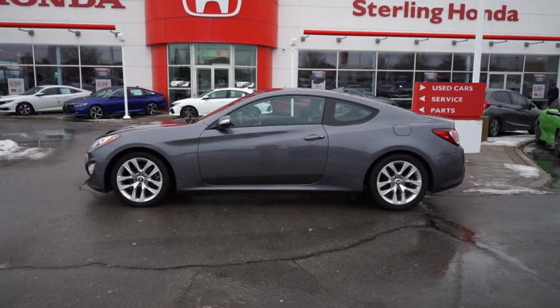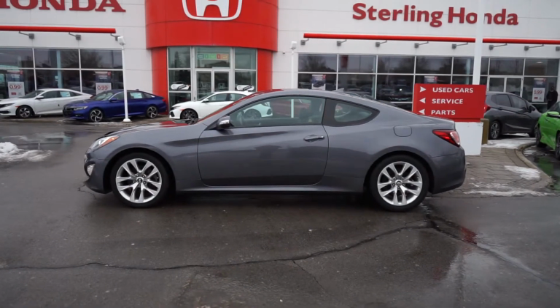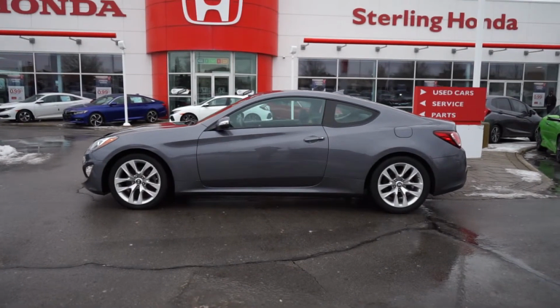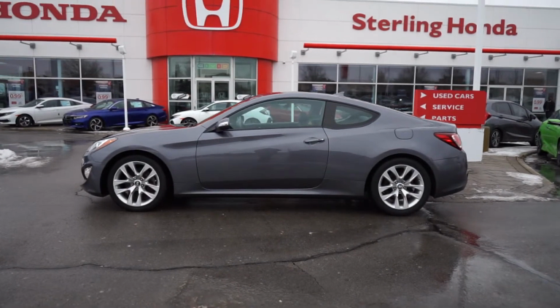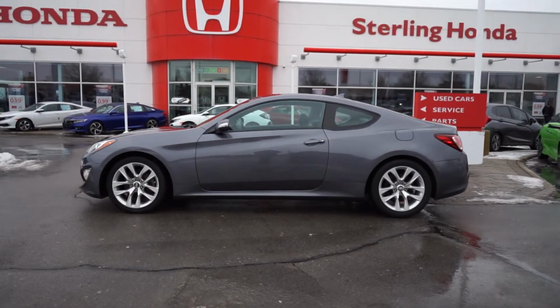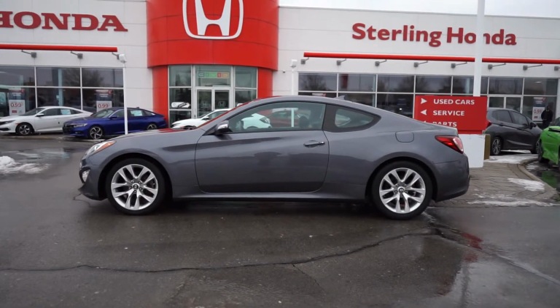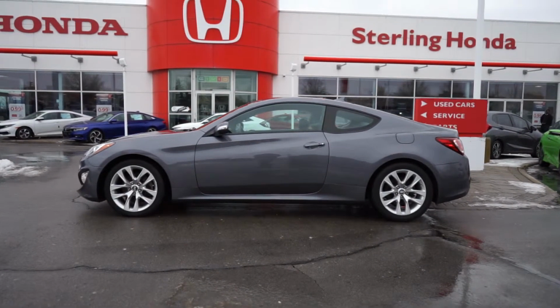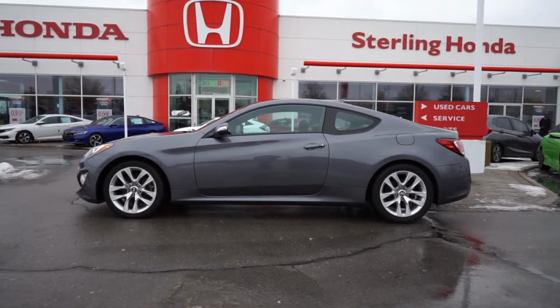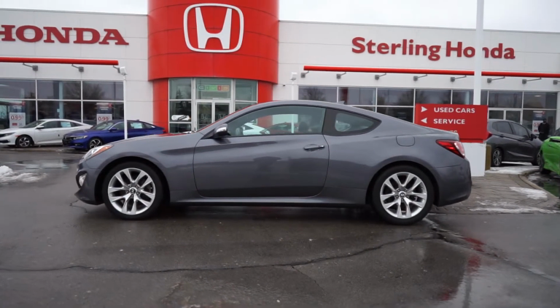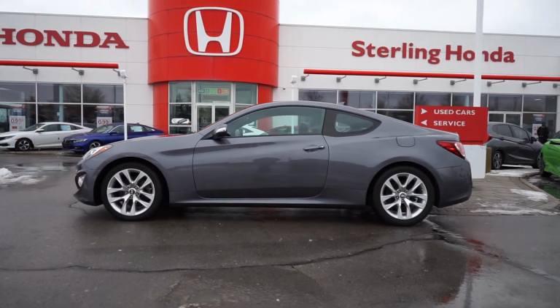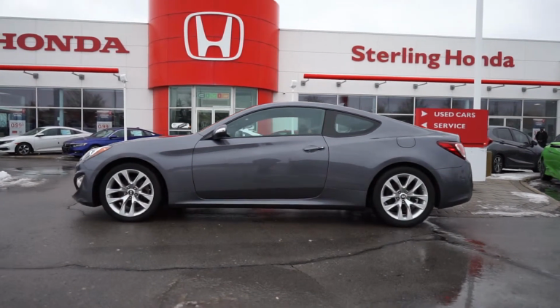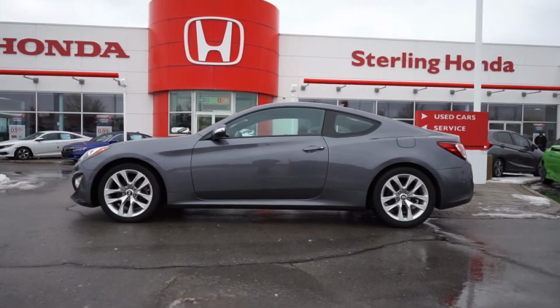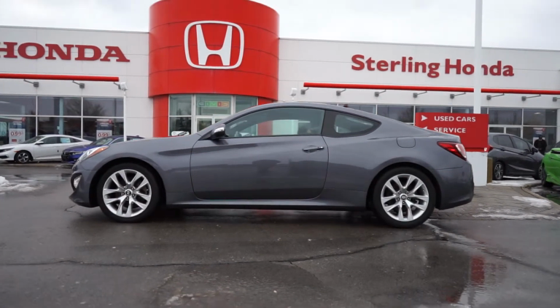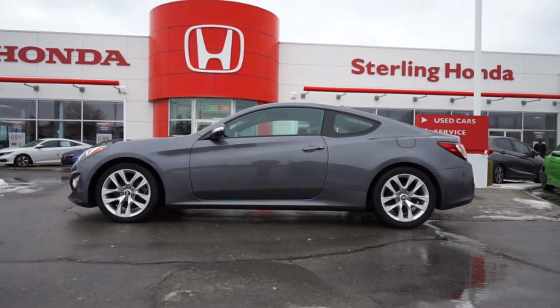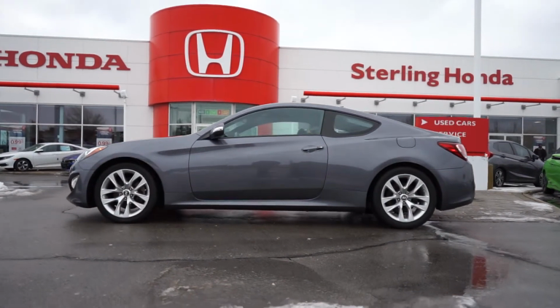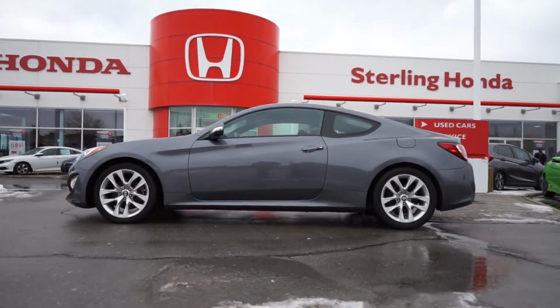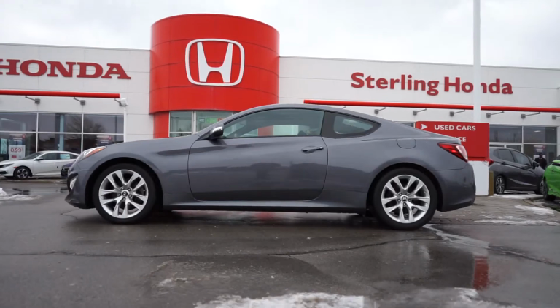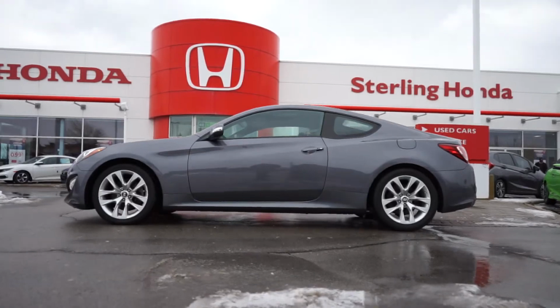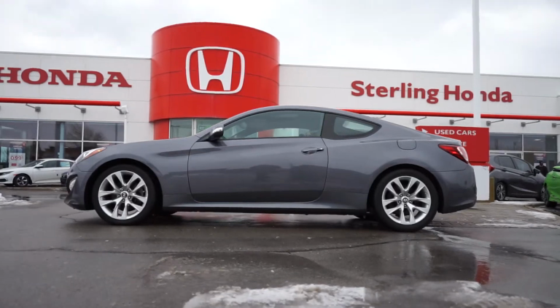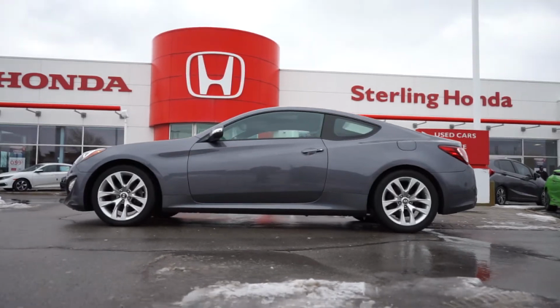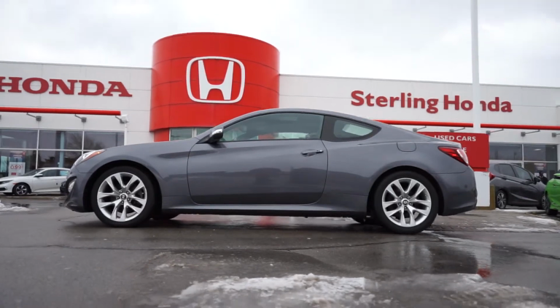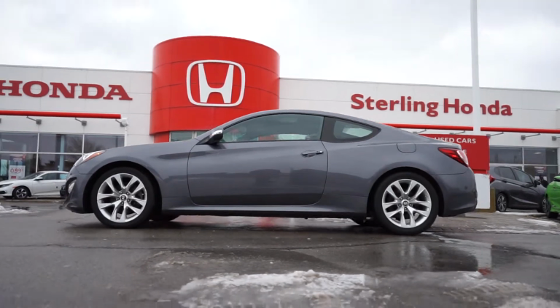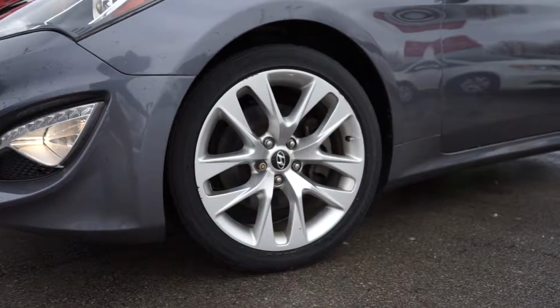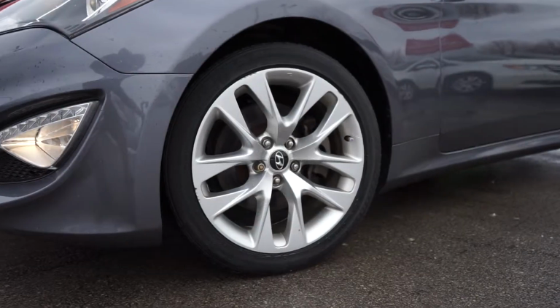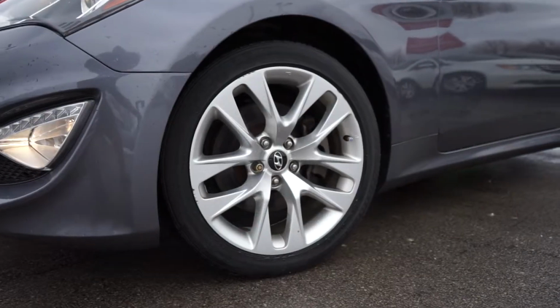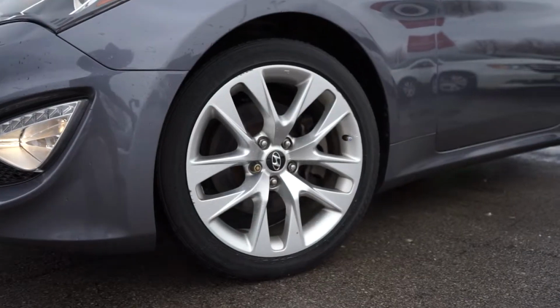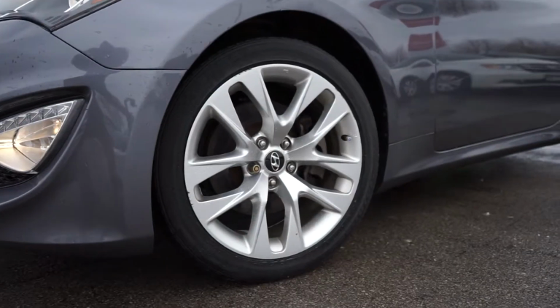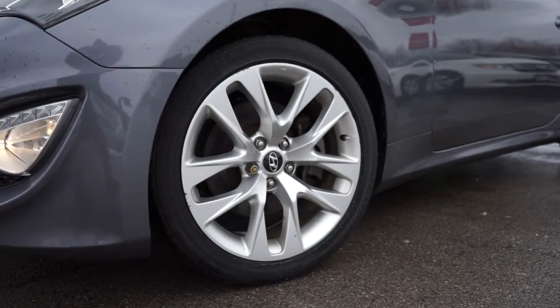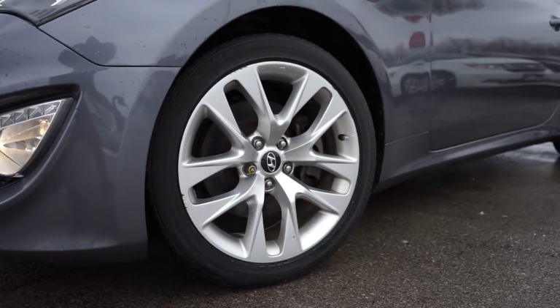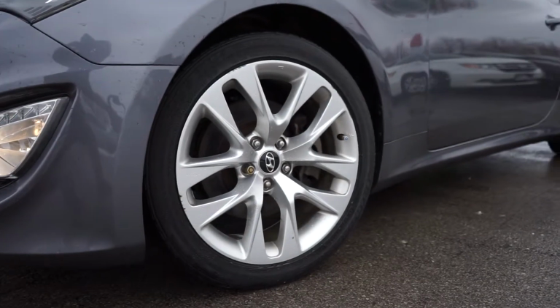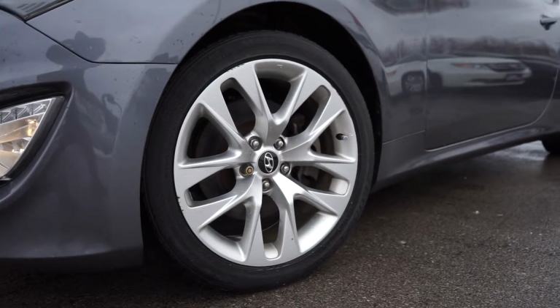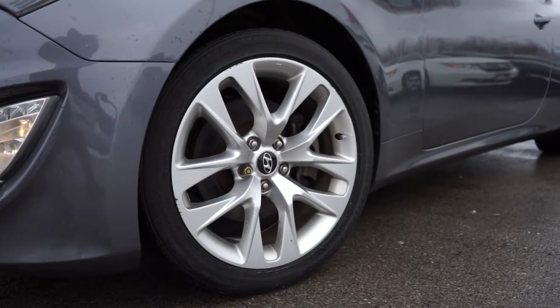Moving down the side, the grey paint is flawless and you'll notice it came with a clean set of OEM alloy wheels.